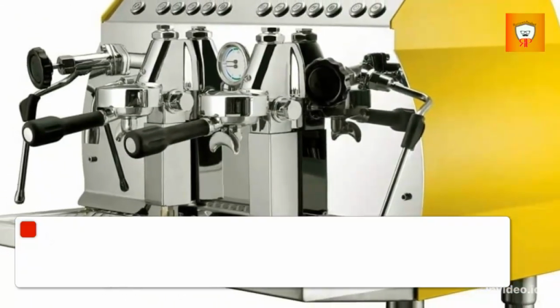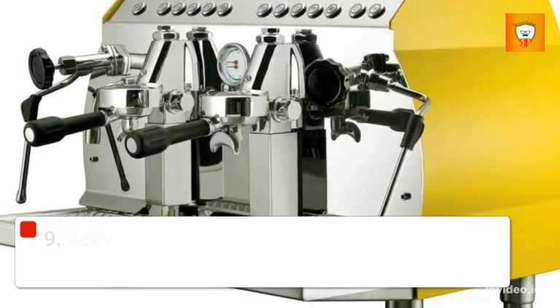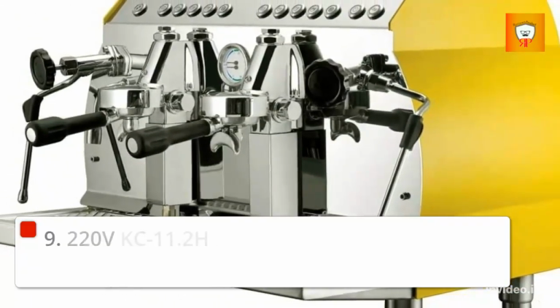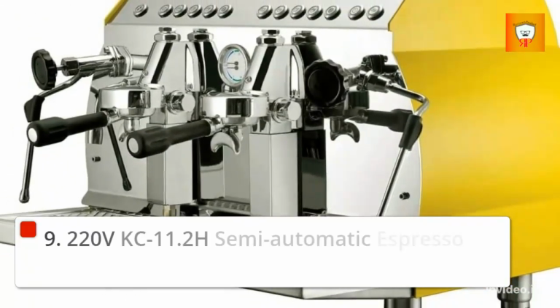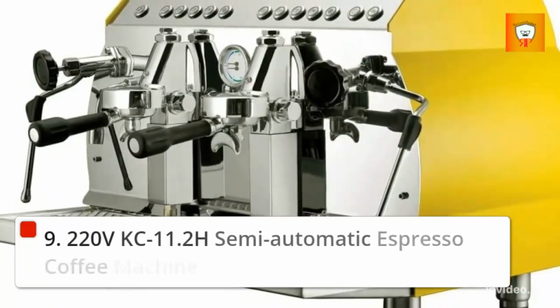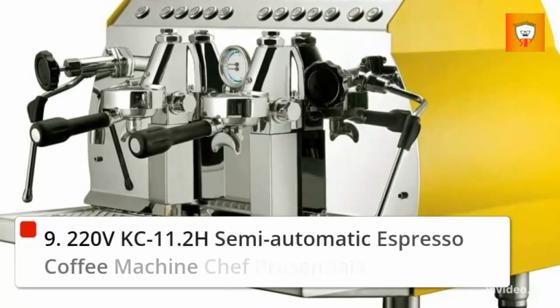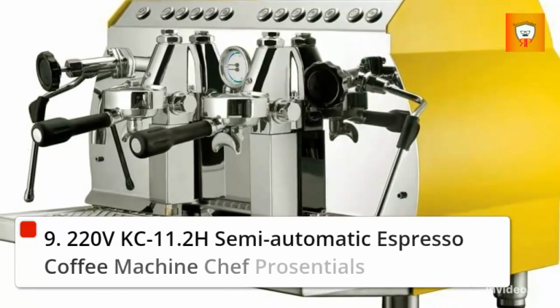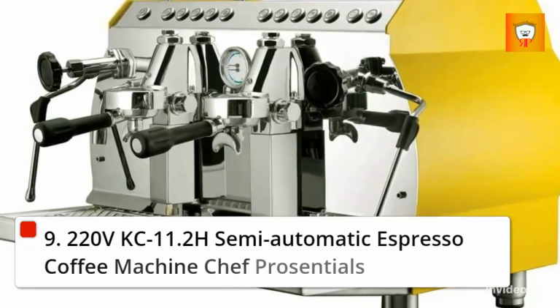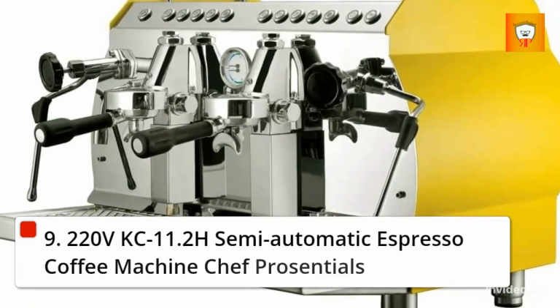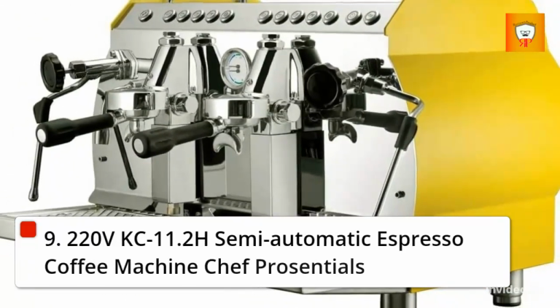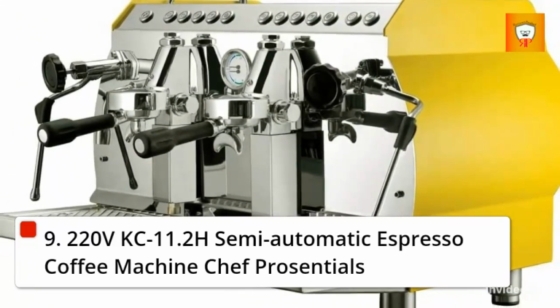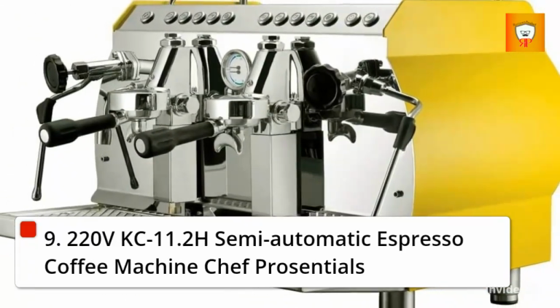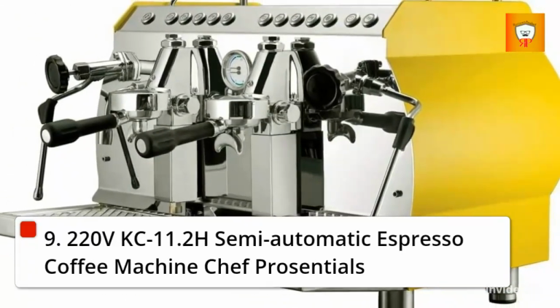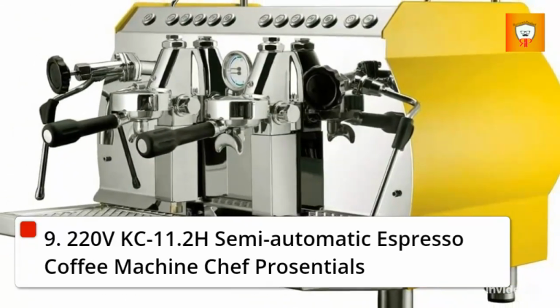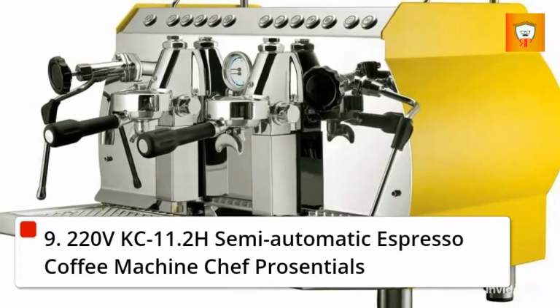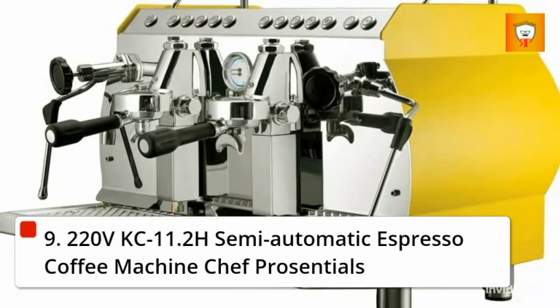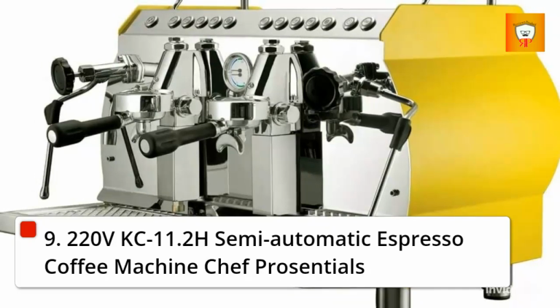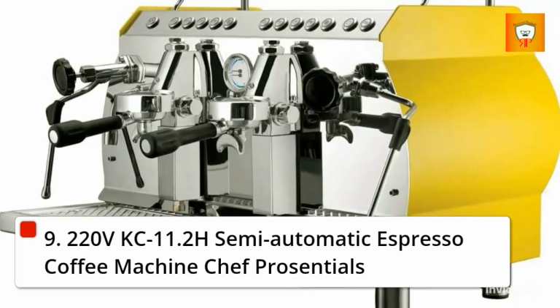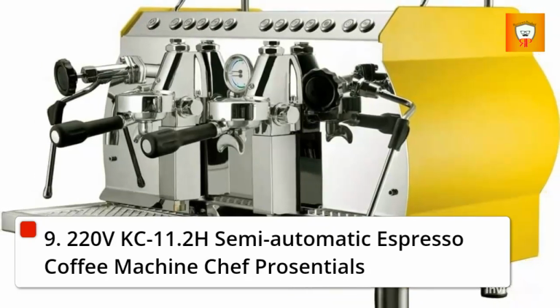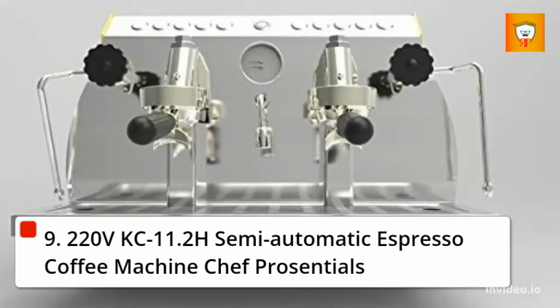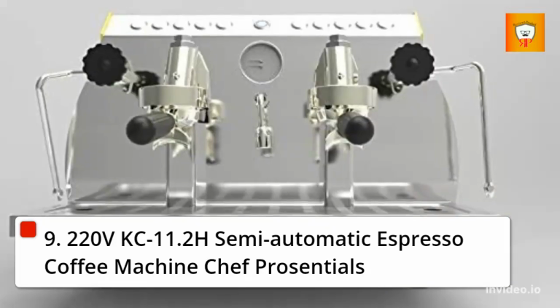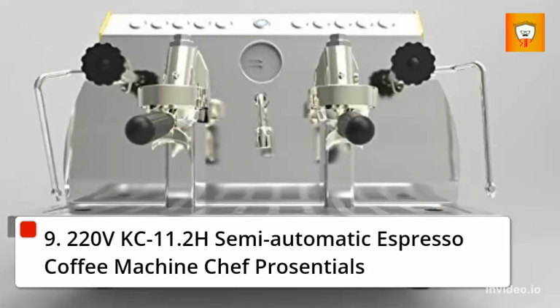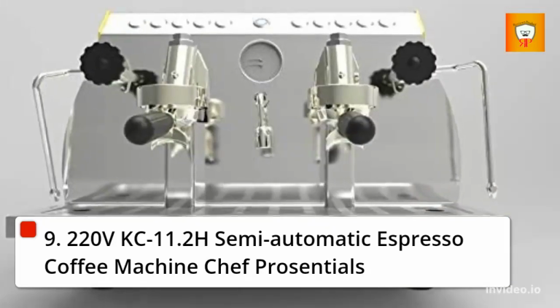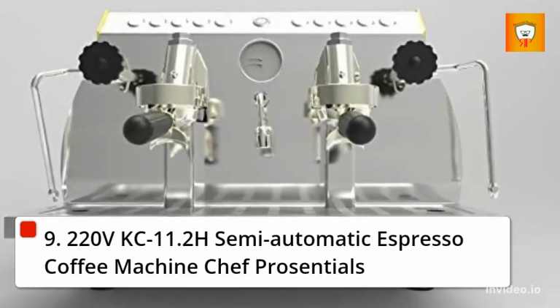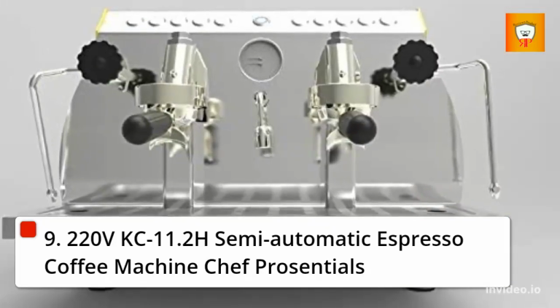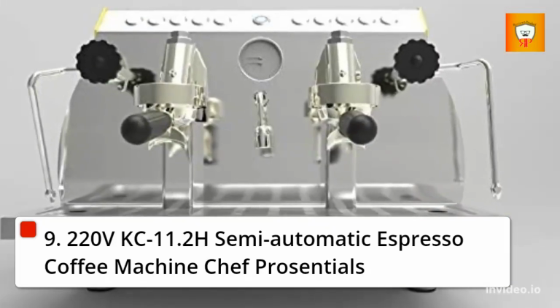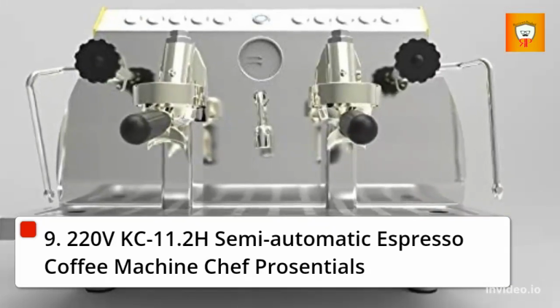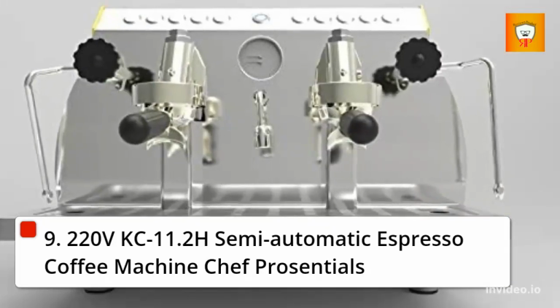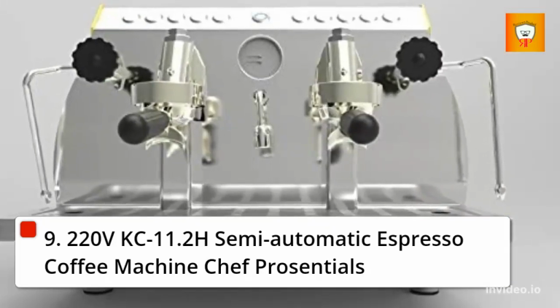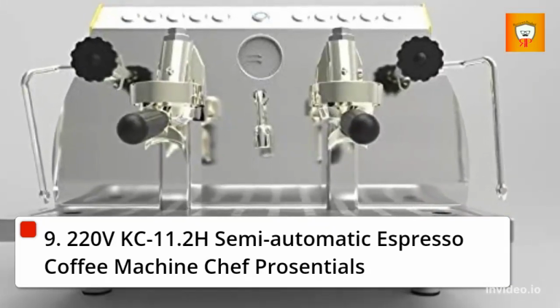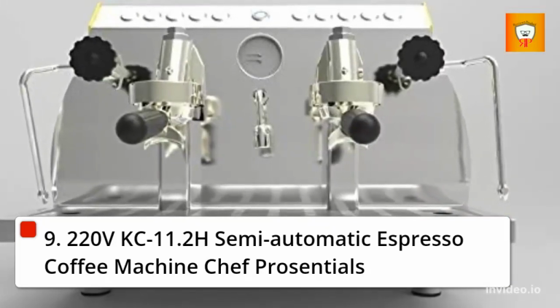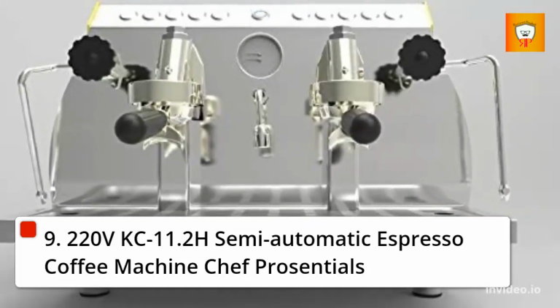9. 220 volts KC-11.2H semi-automatic espresso coffee machine.